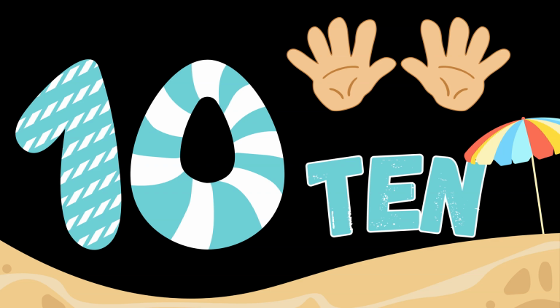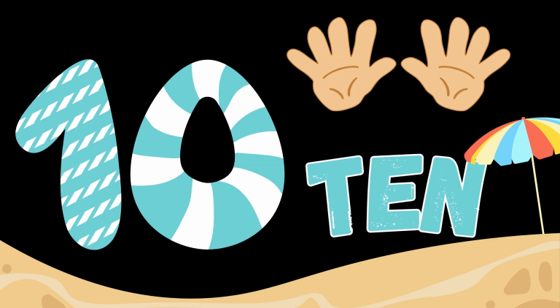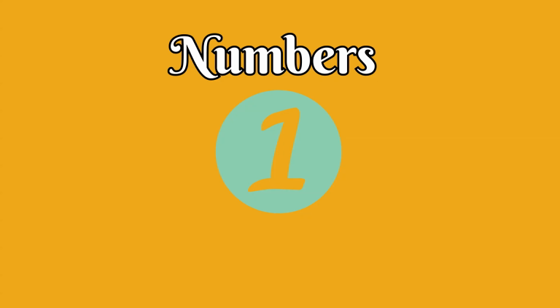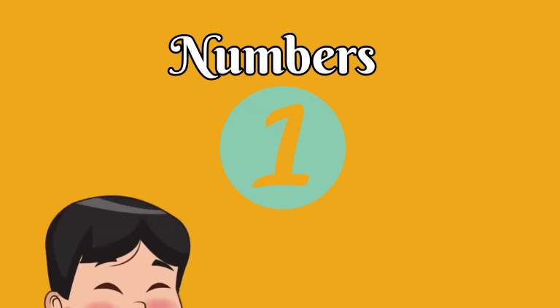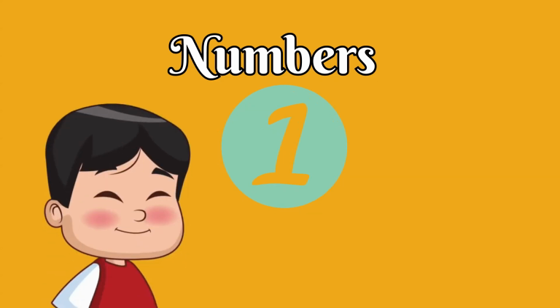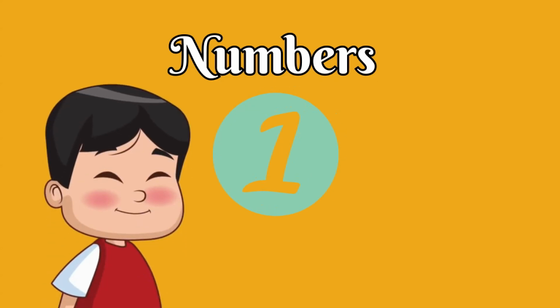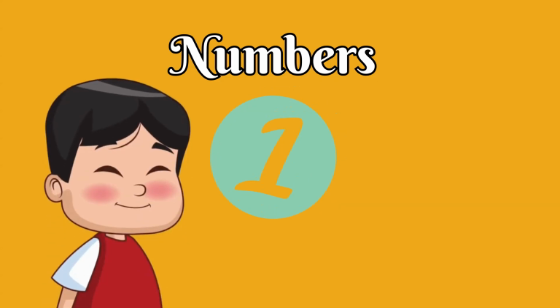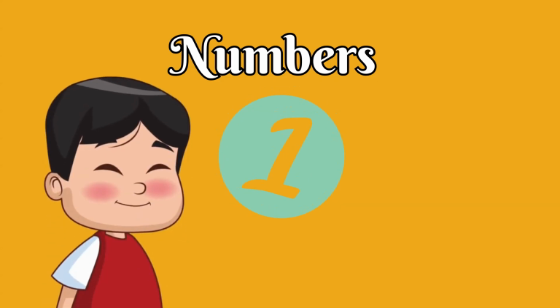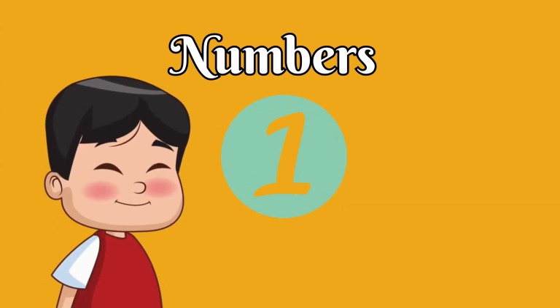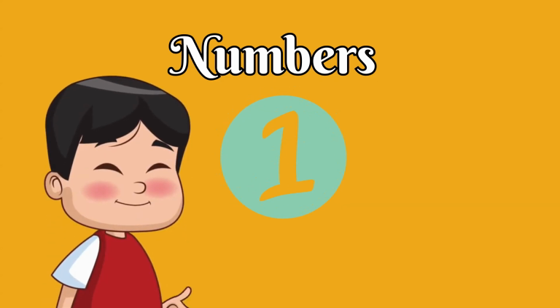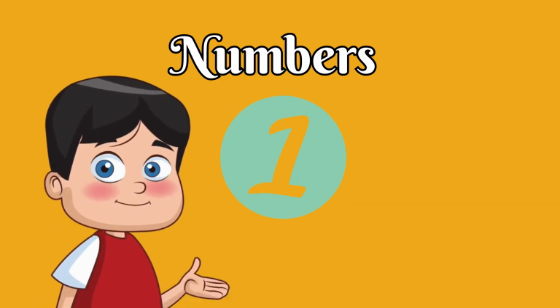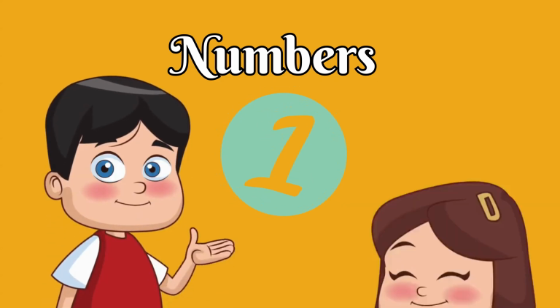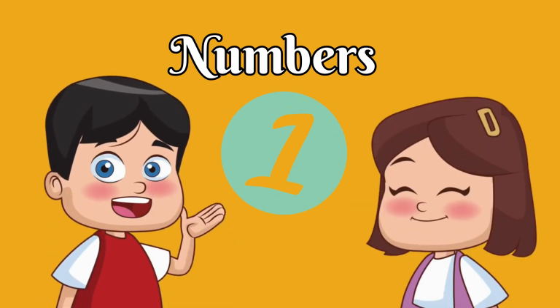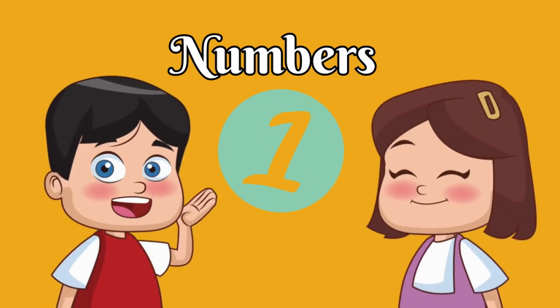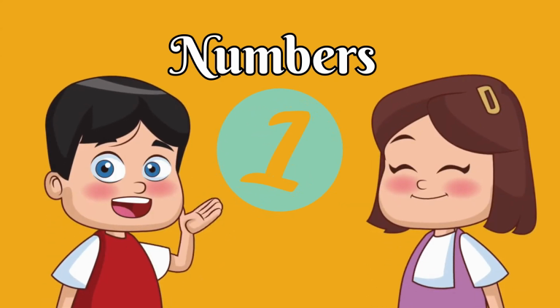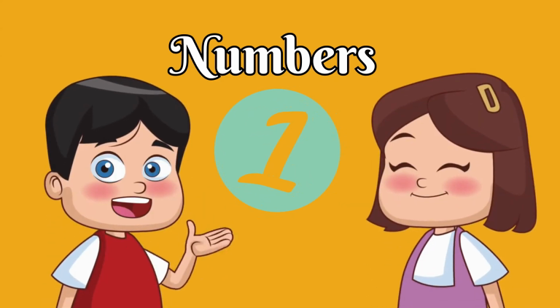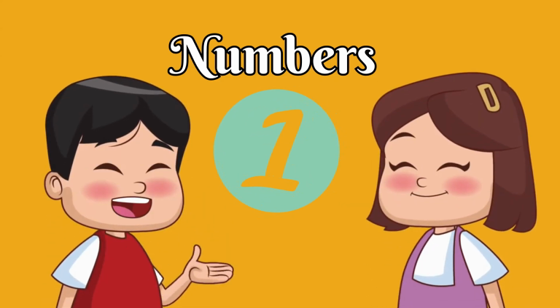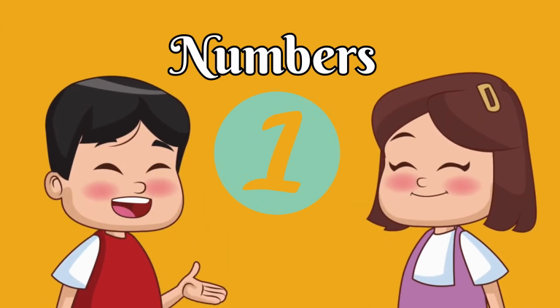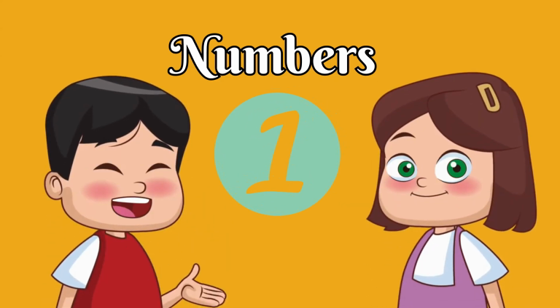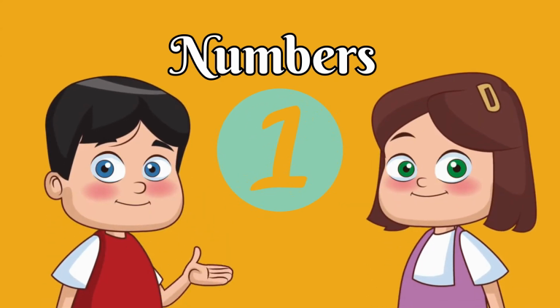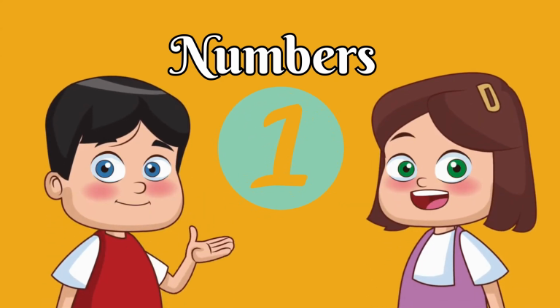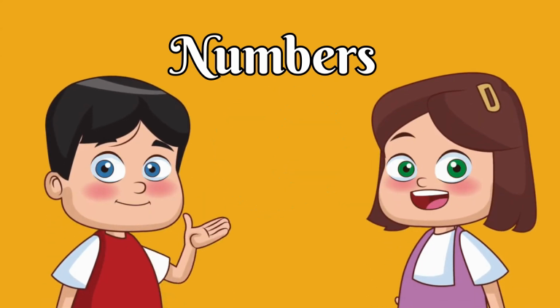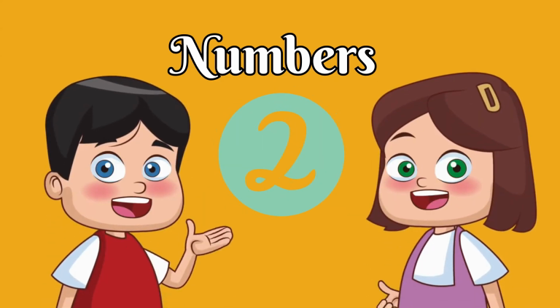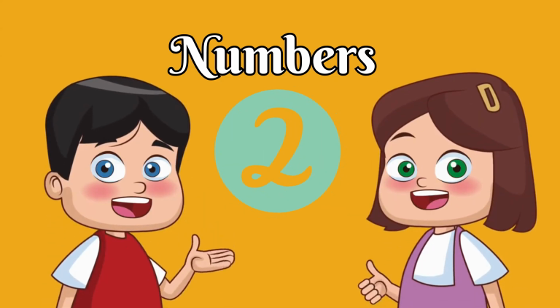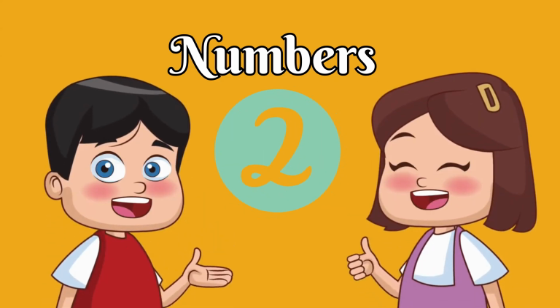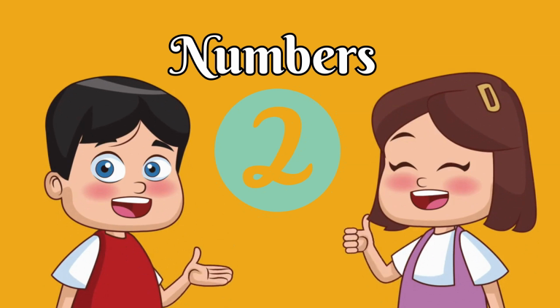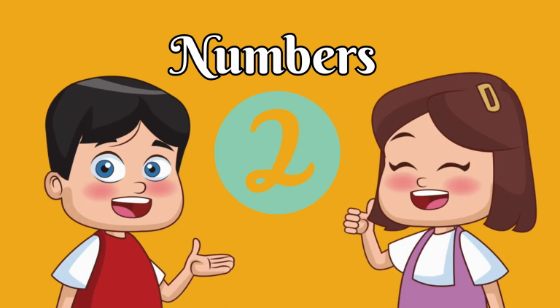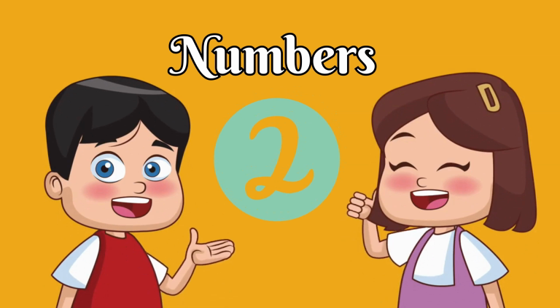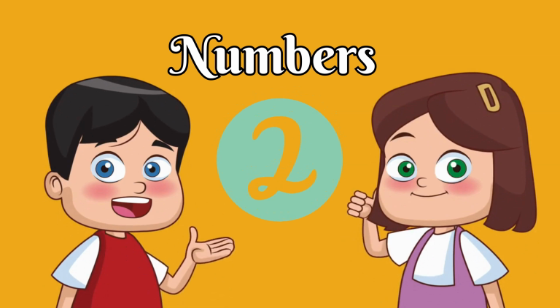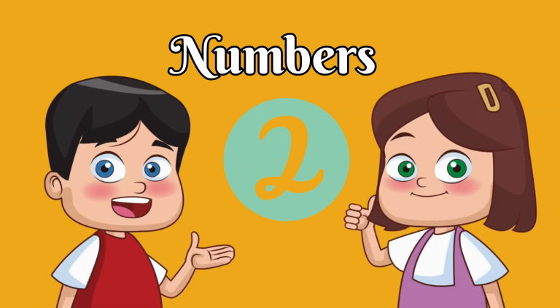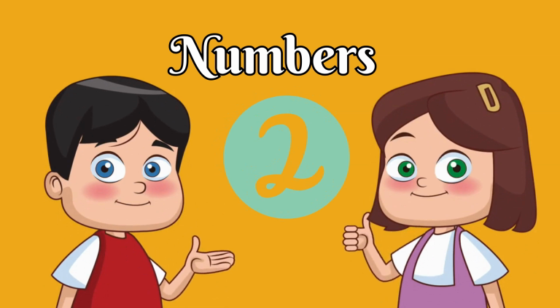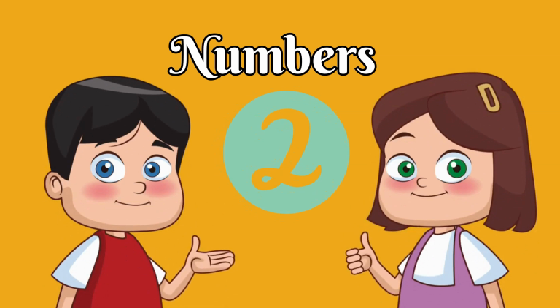Now we've learnt our numbers from one to ten. Counting is so fun.